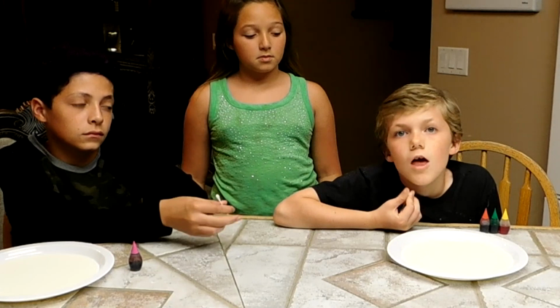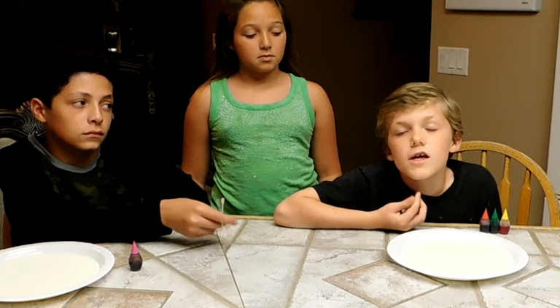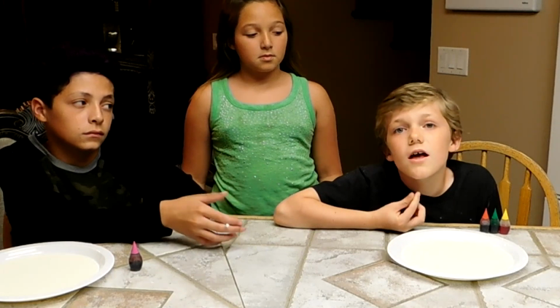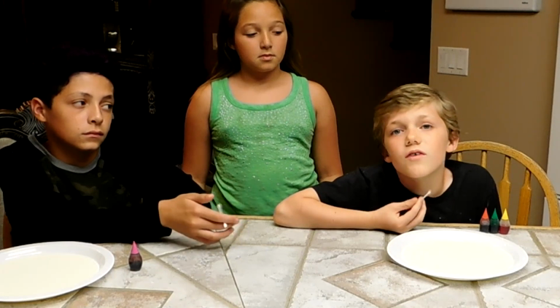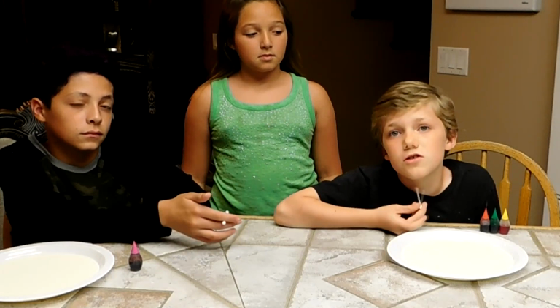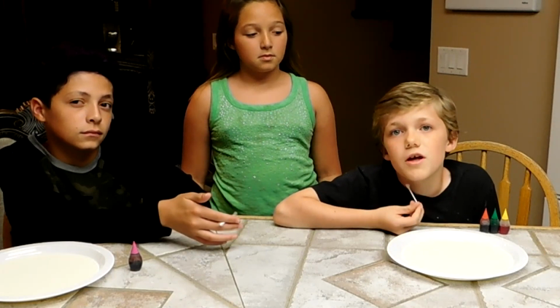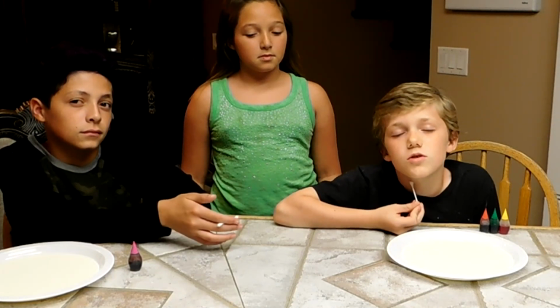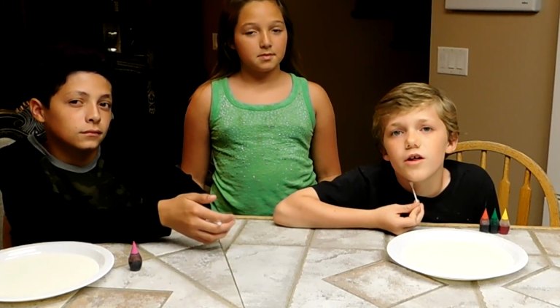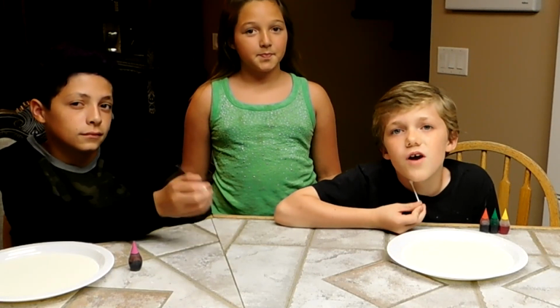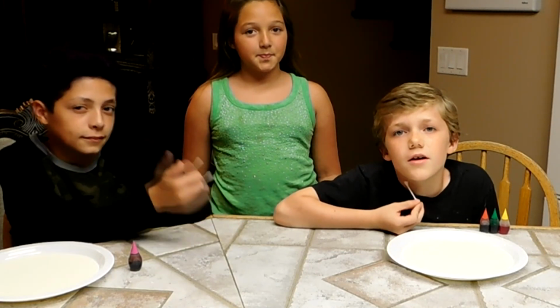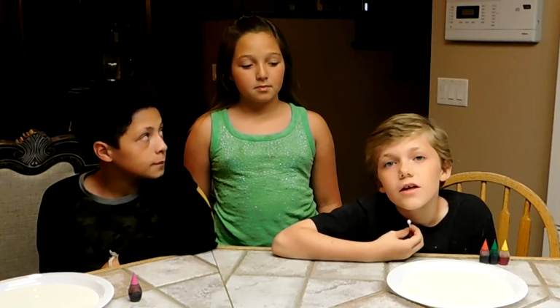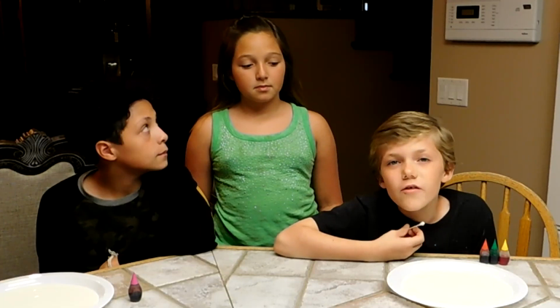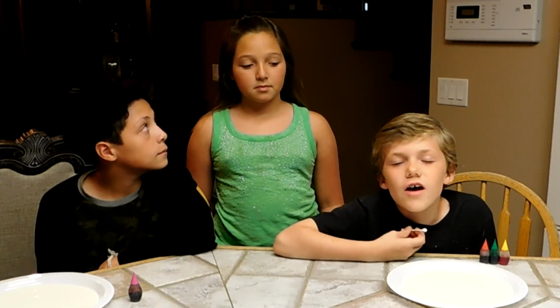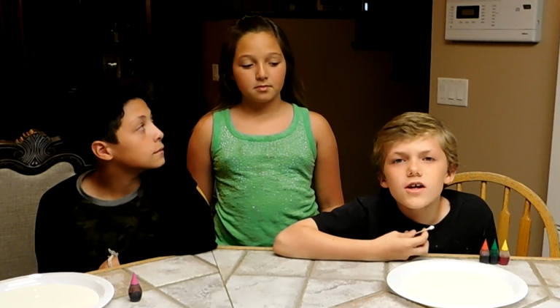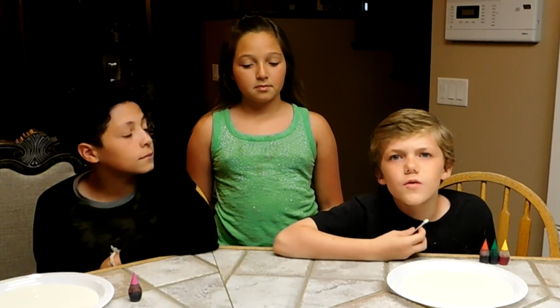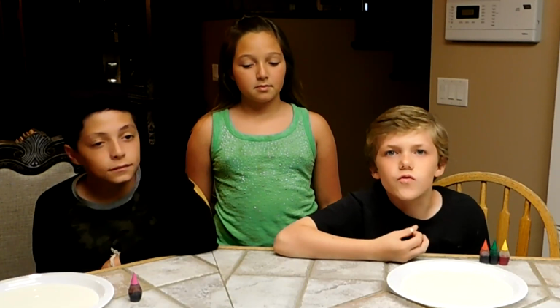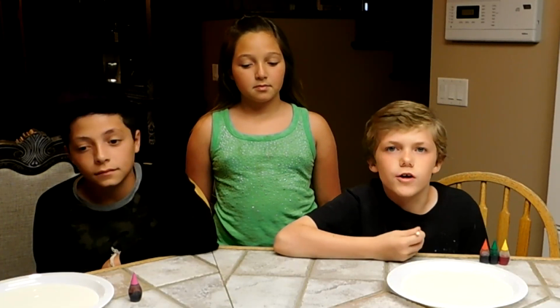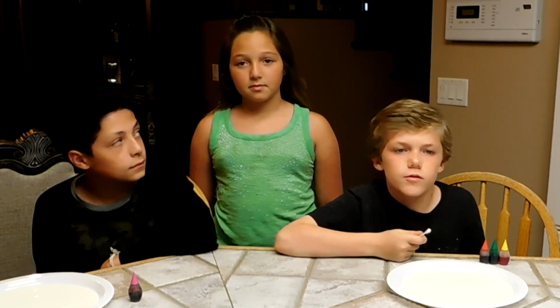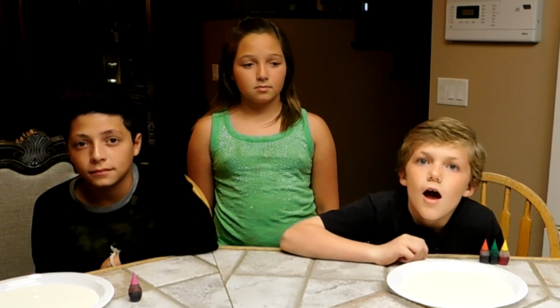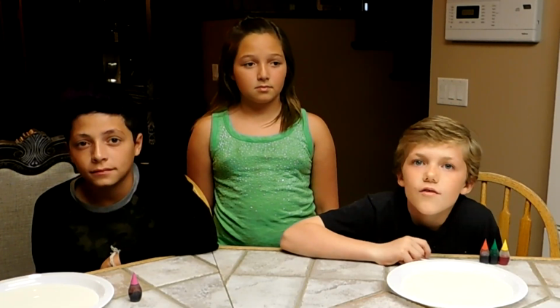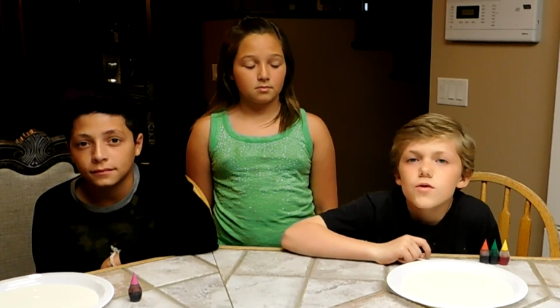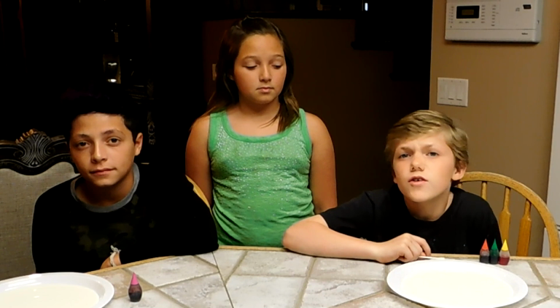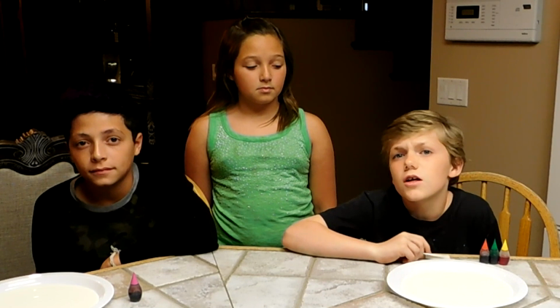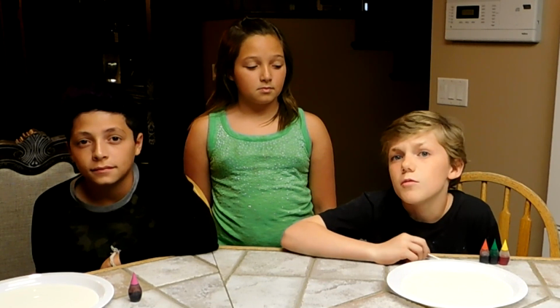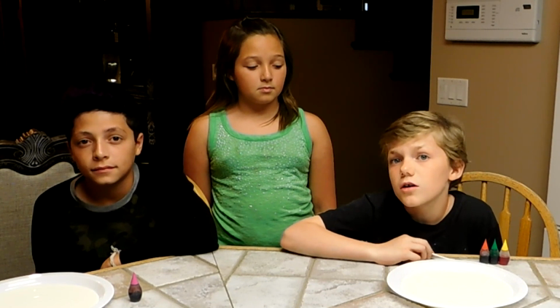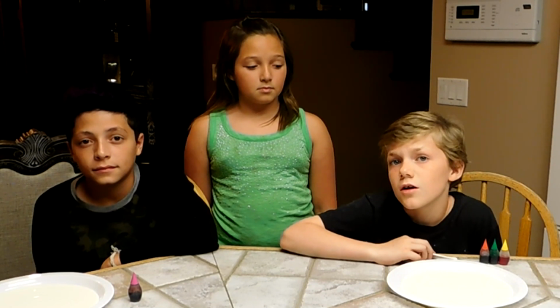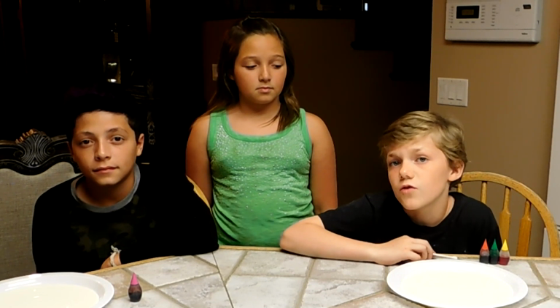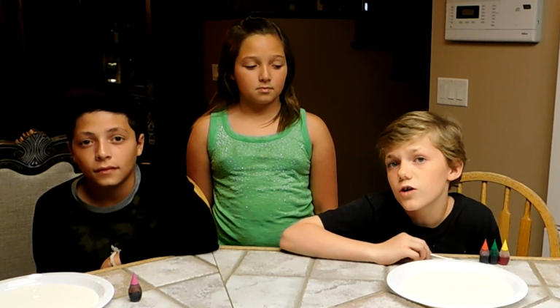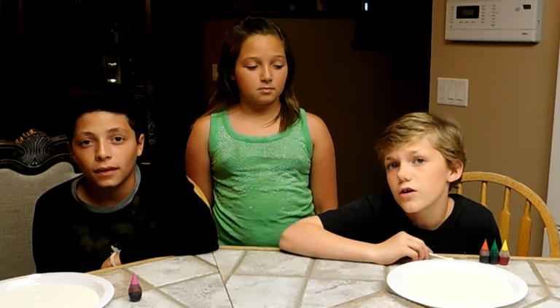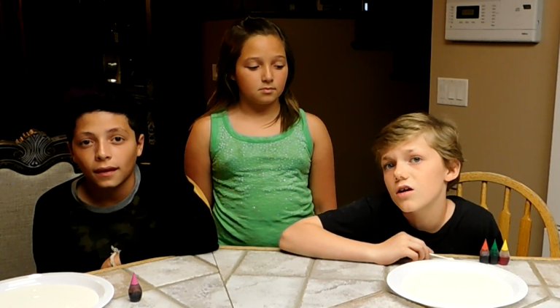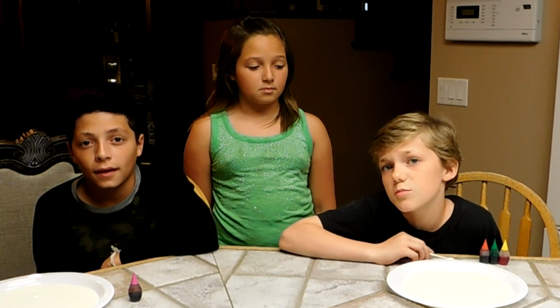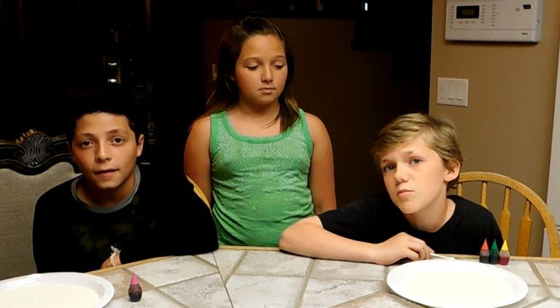Making elephant toothpaste was really fun. Now we have another one for you. Have you ever done the milk and food coloring experiment?